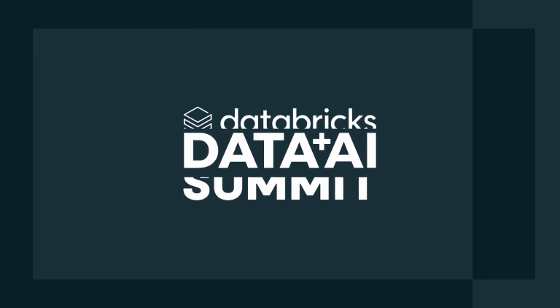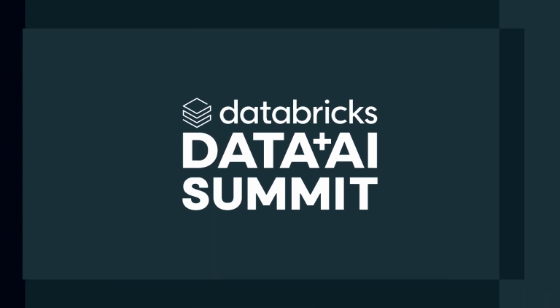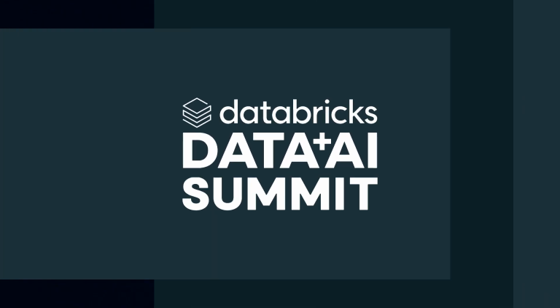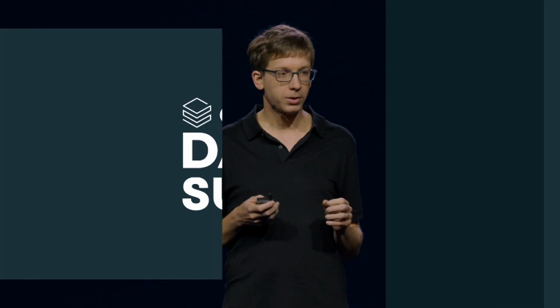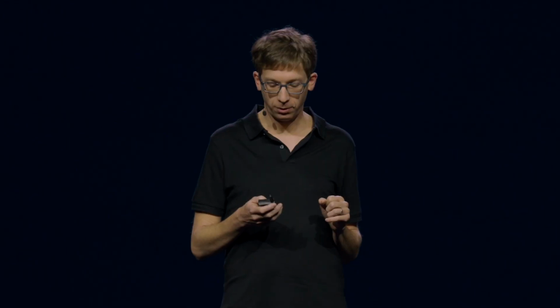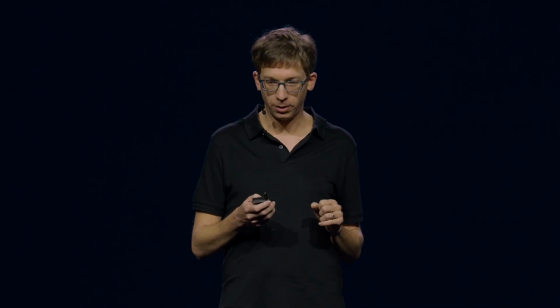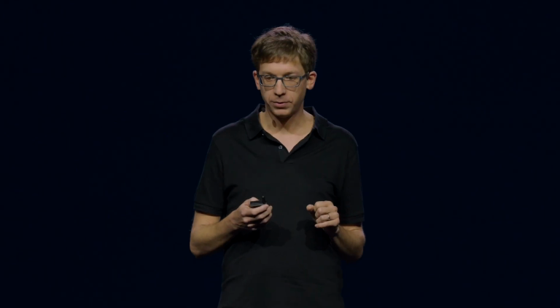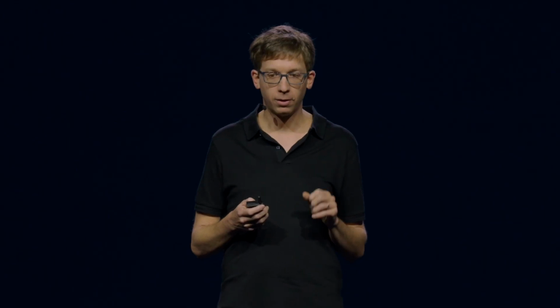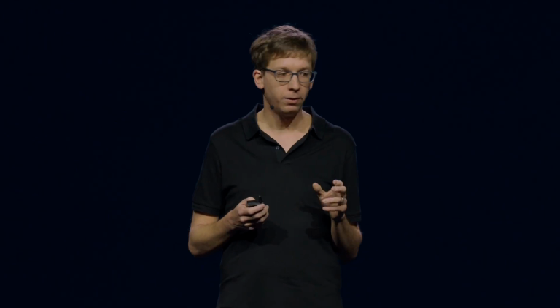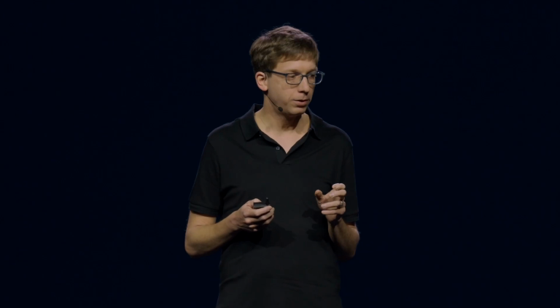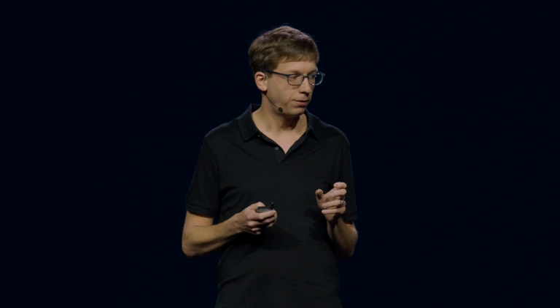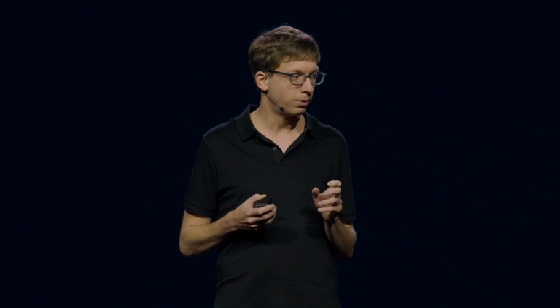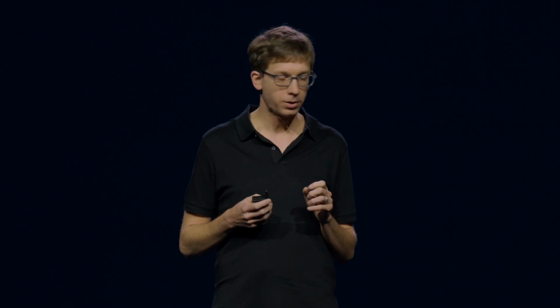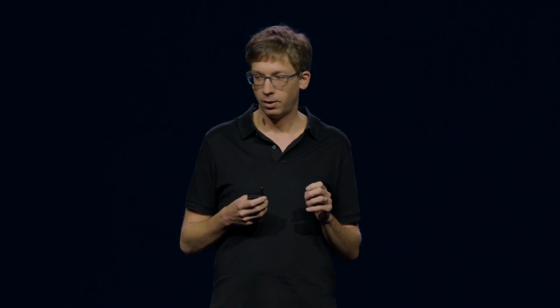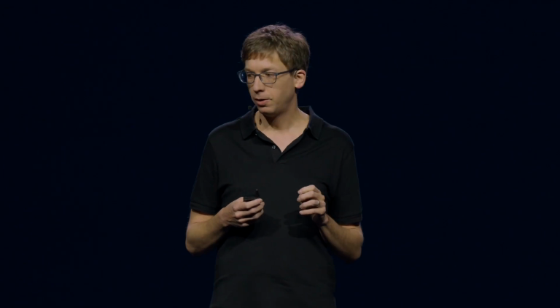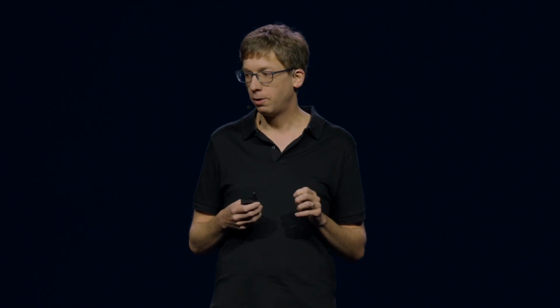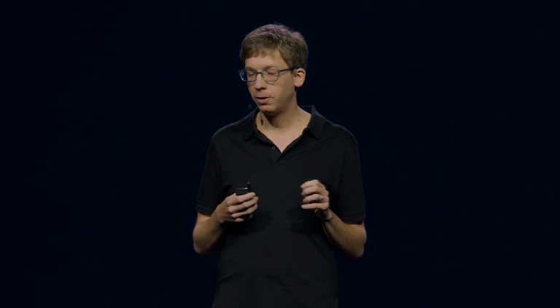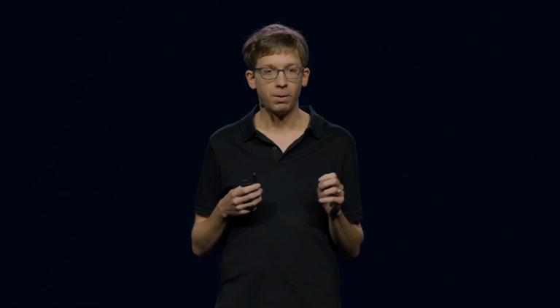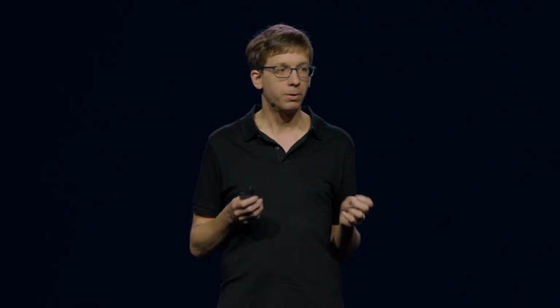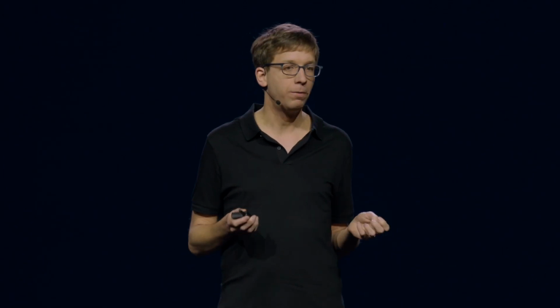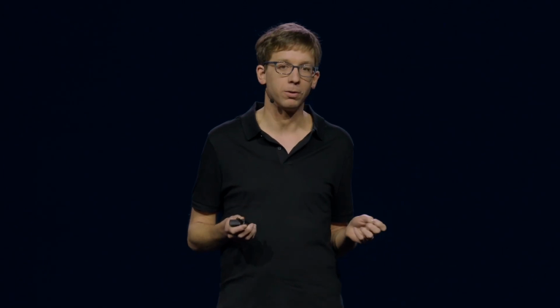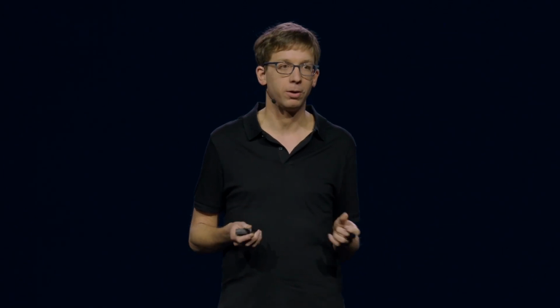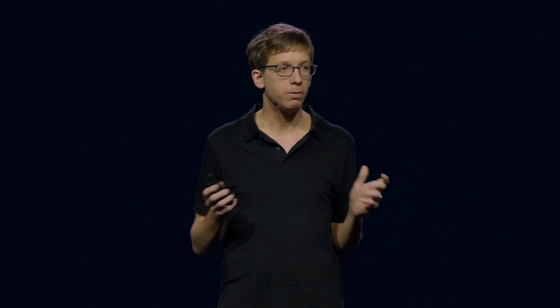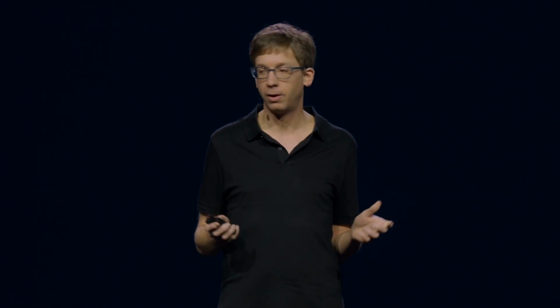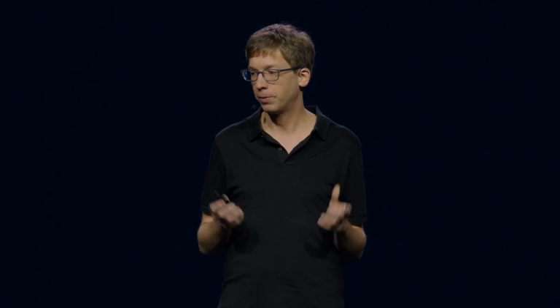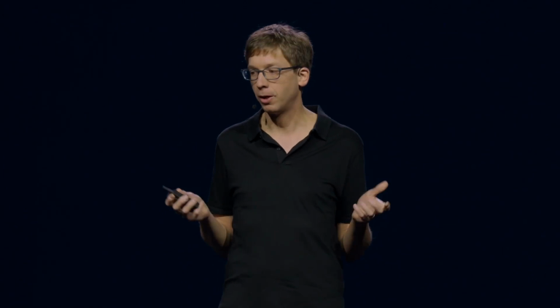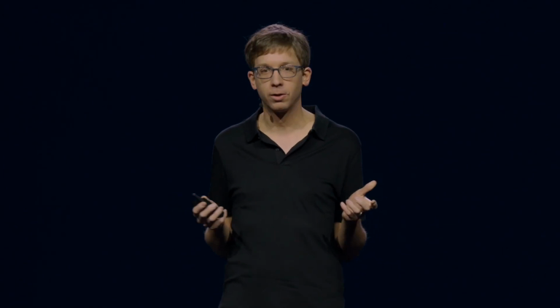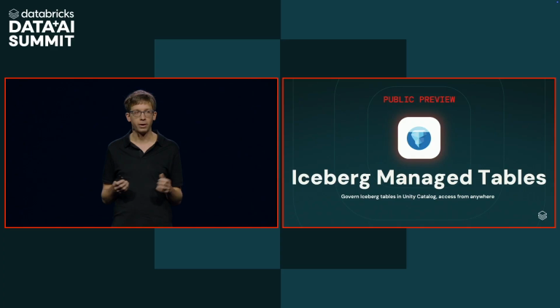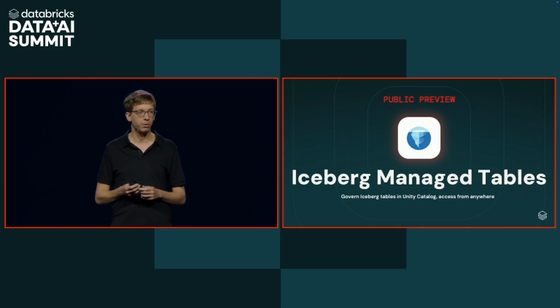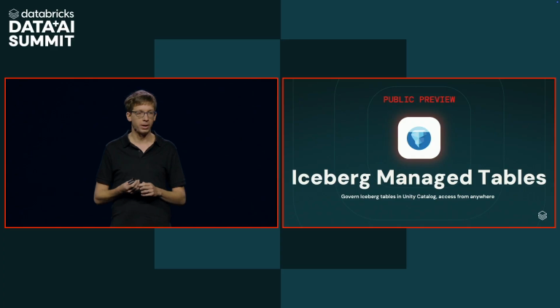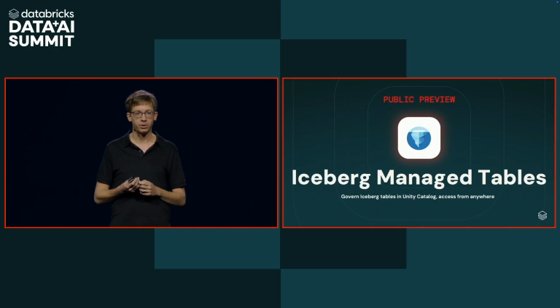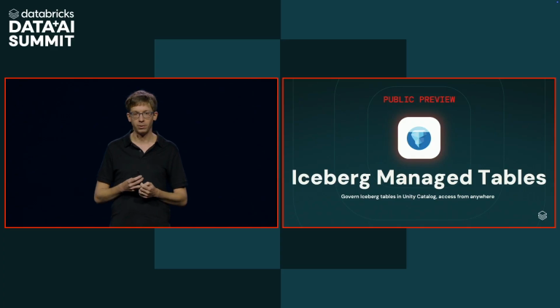I'm really excited to announce that all of these features are now in public preview through a new launch called Iceberg Managed Tables.